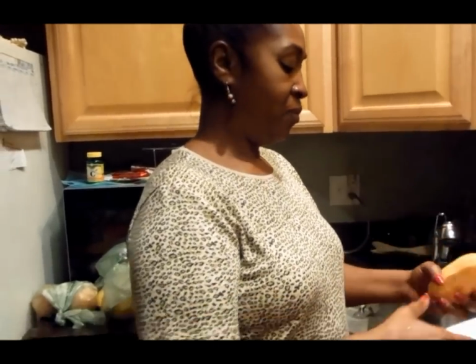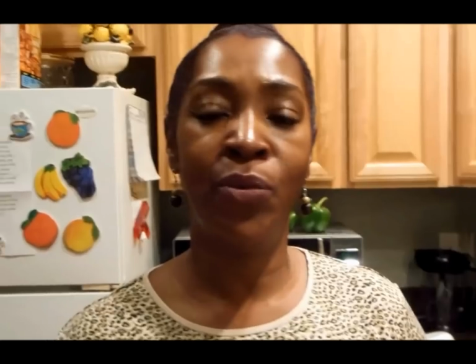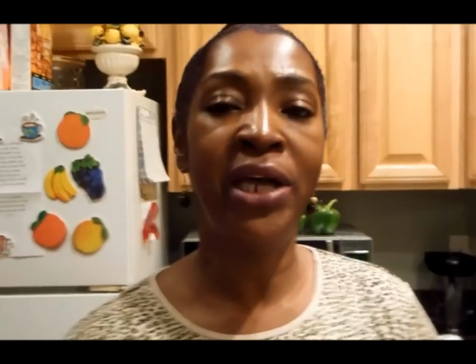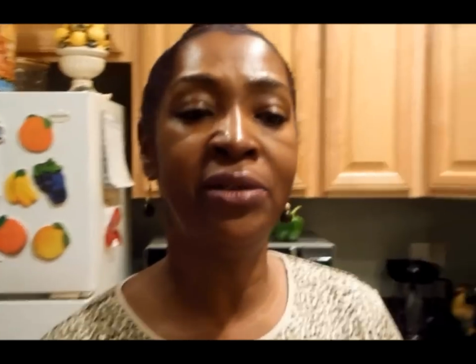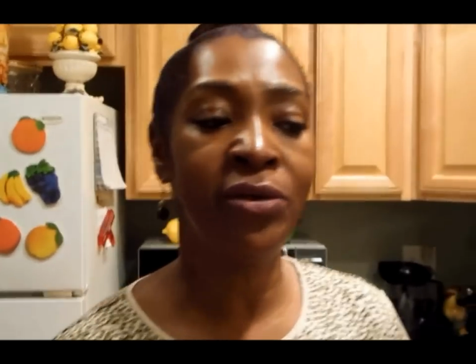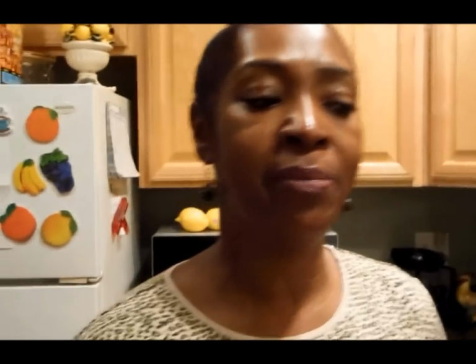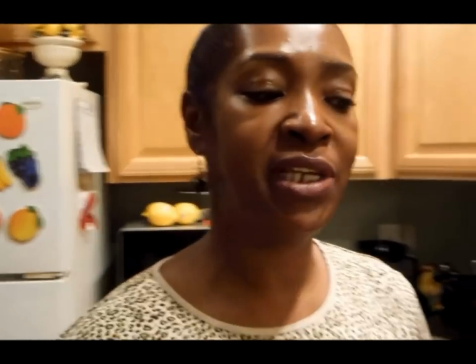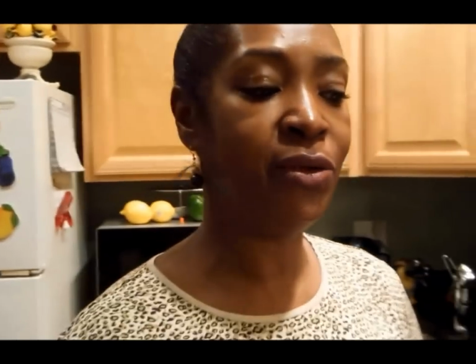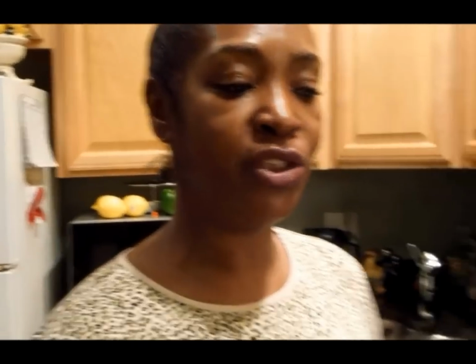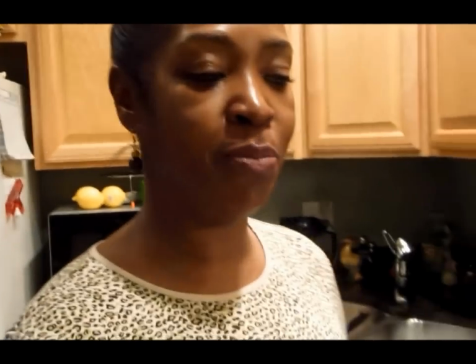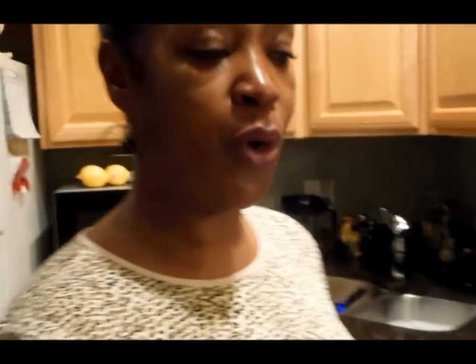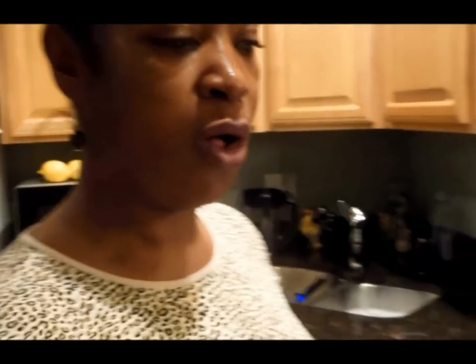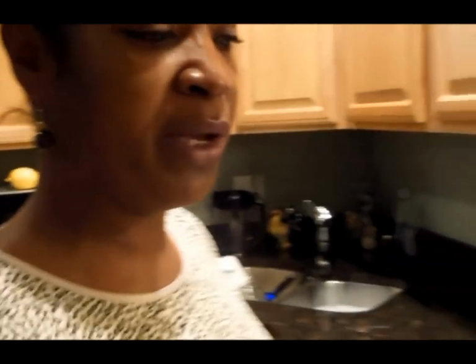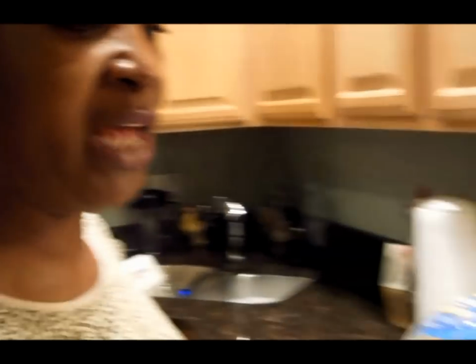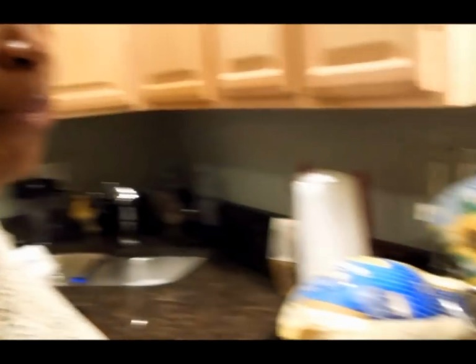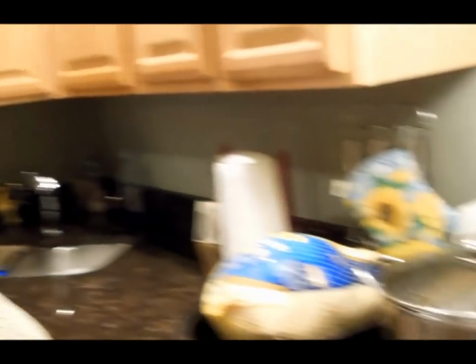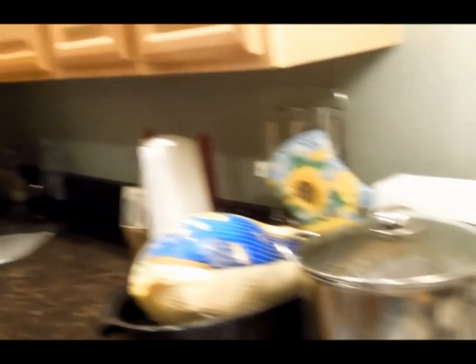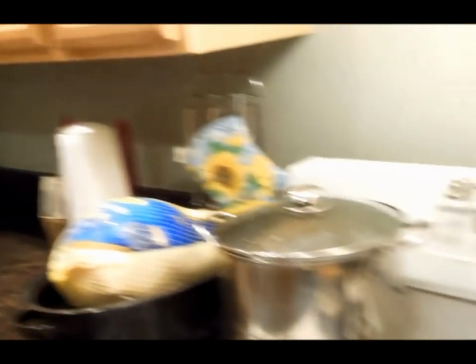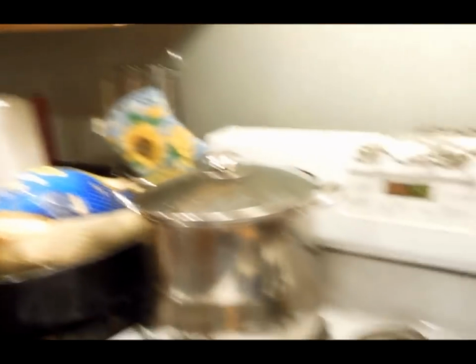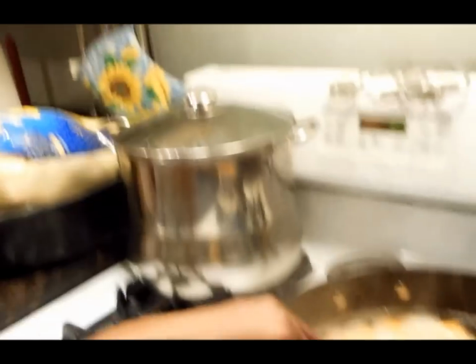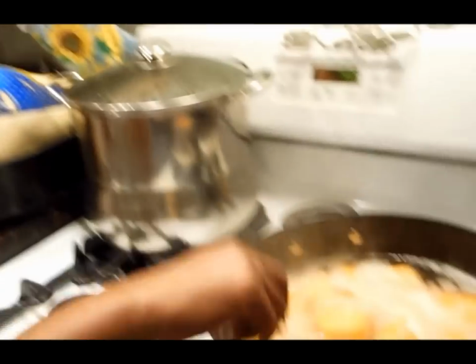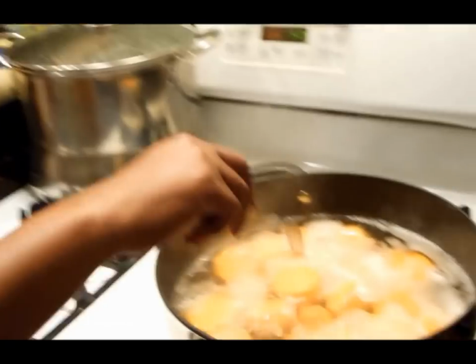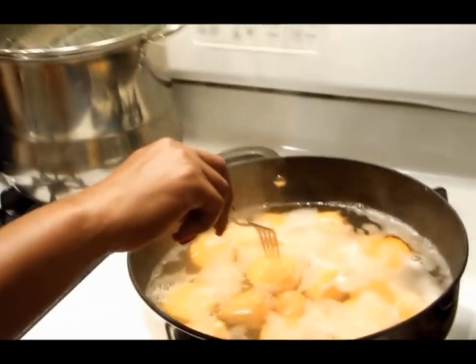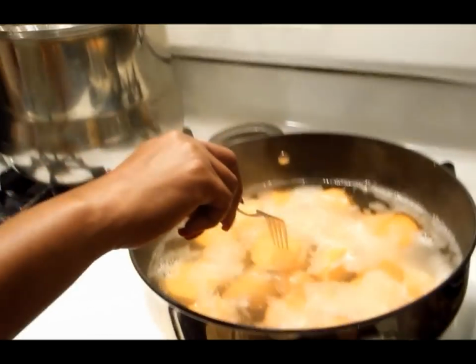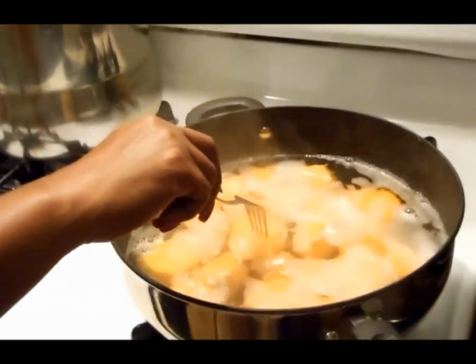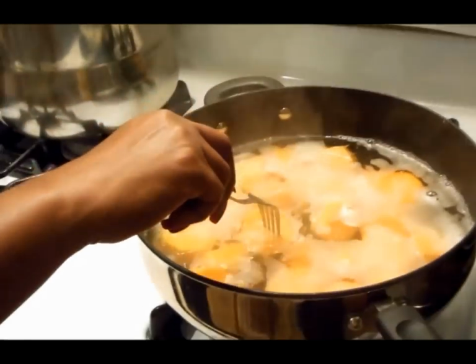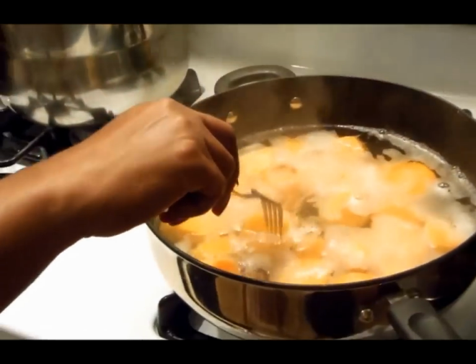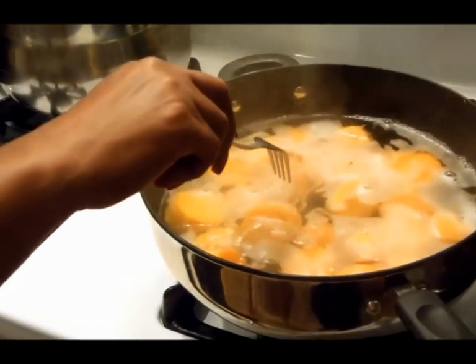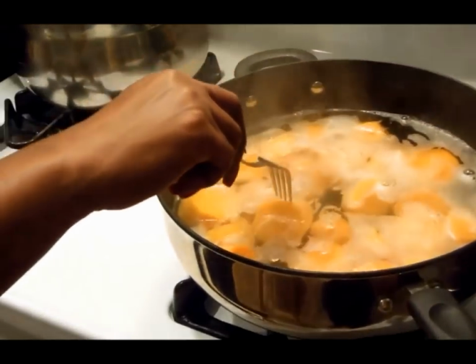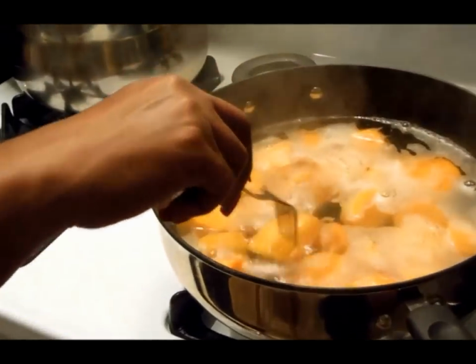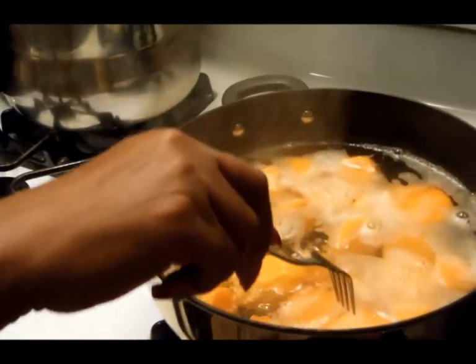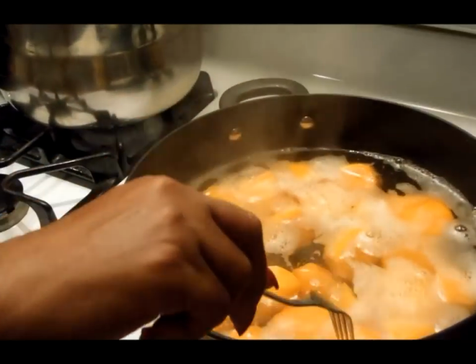We're waiting on our potatoes to boil — we got them boiling here — and once they are fork tender, we'll be ready.